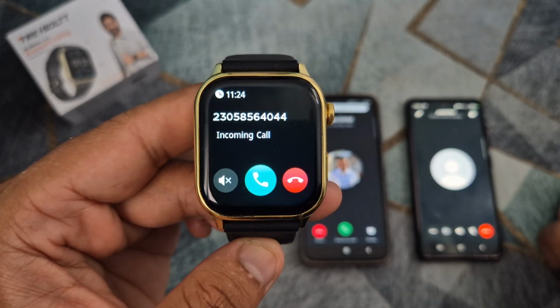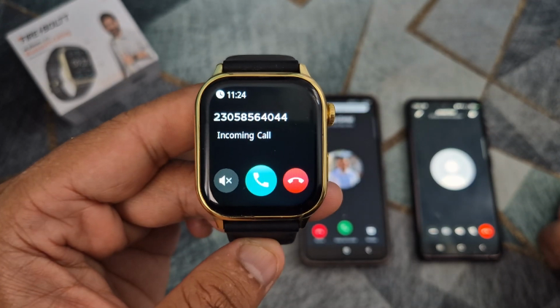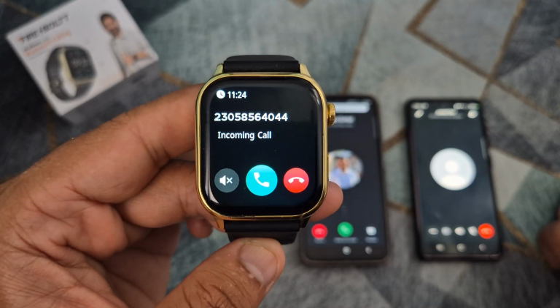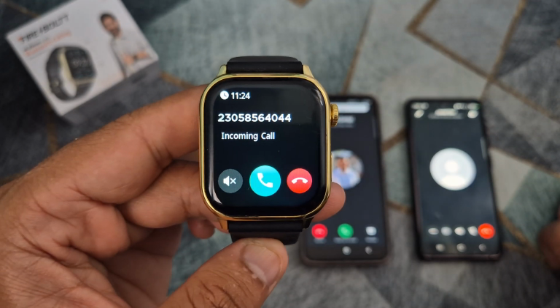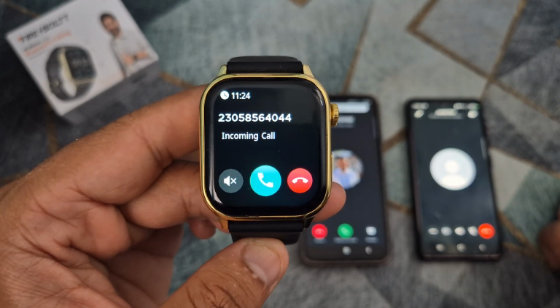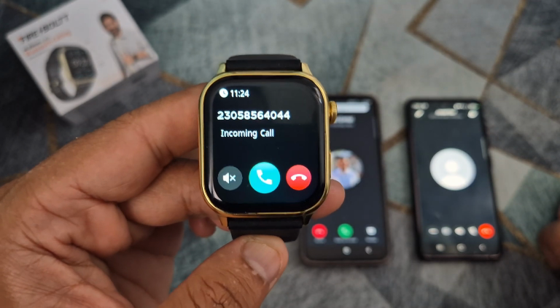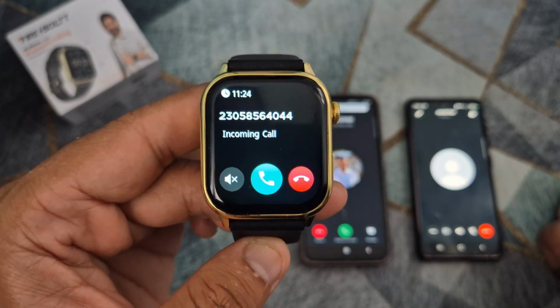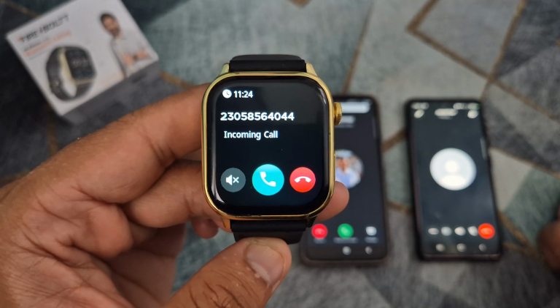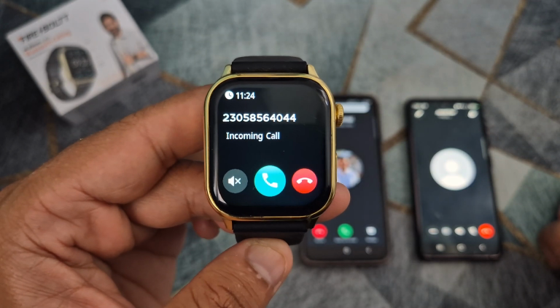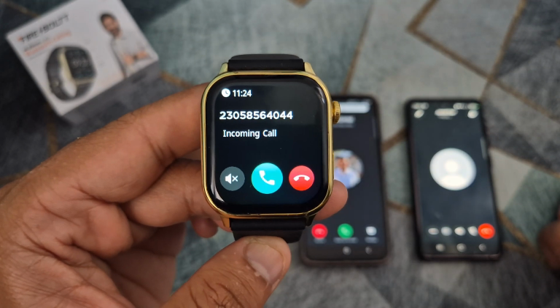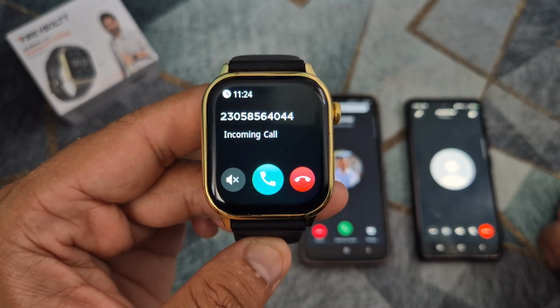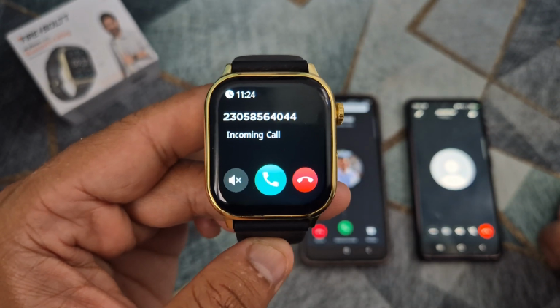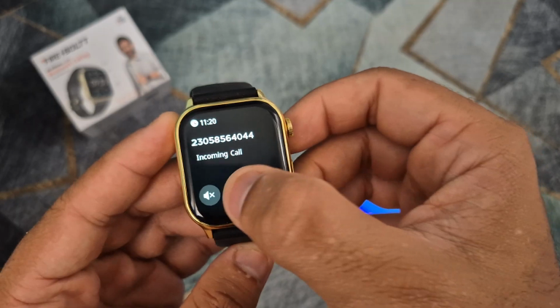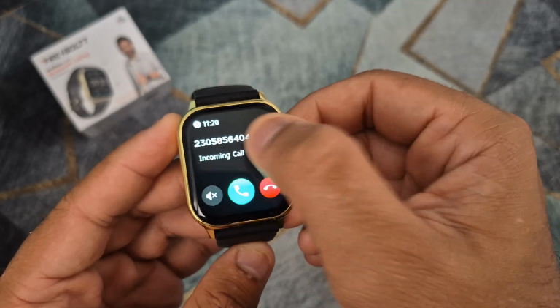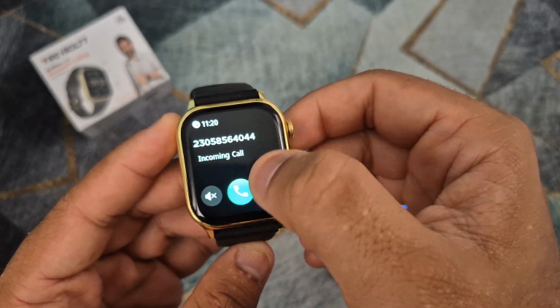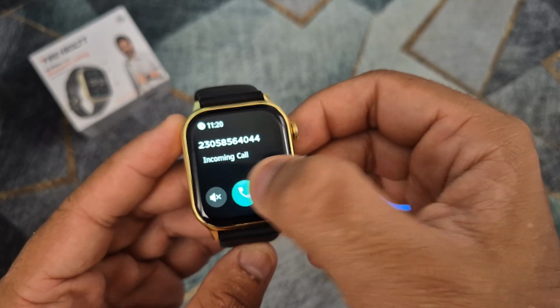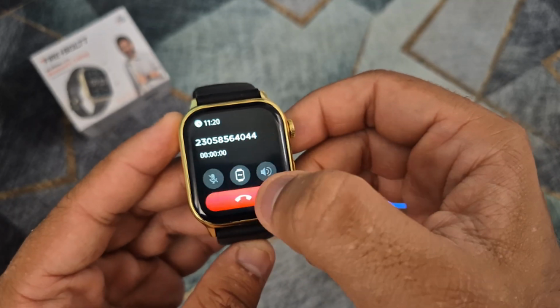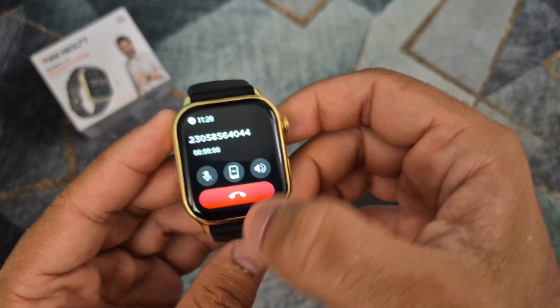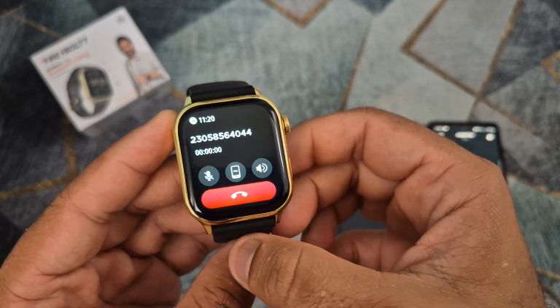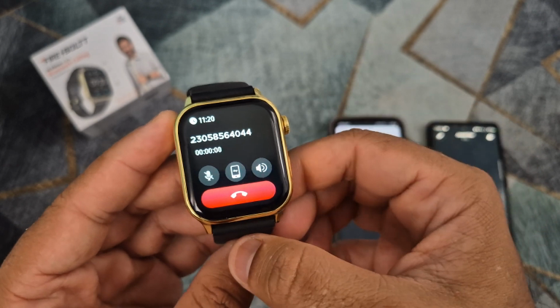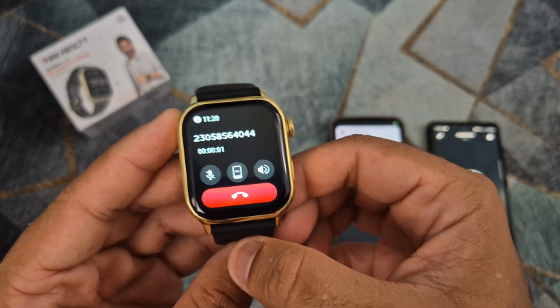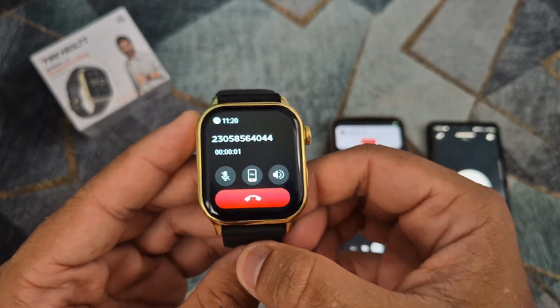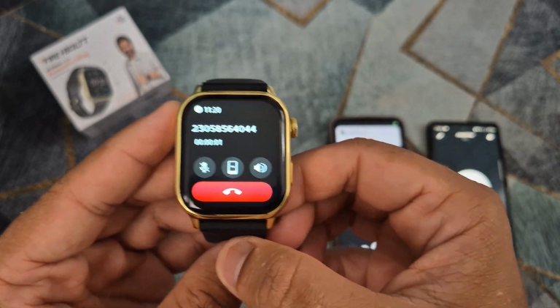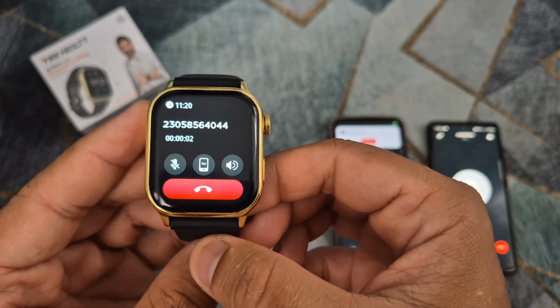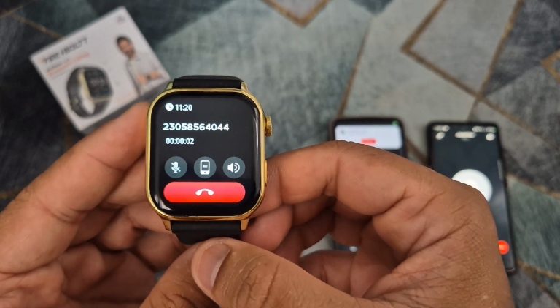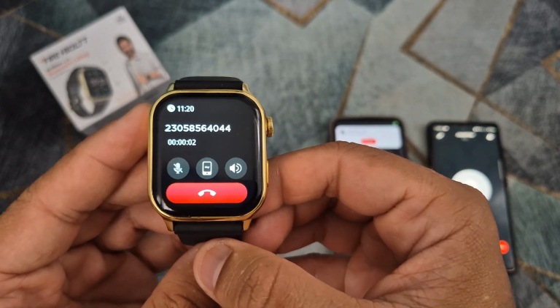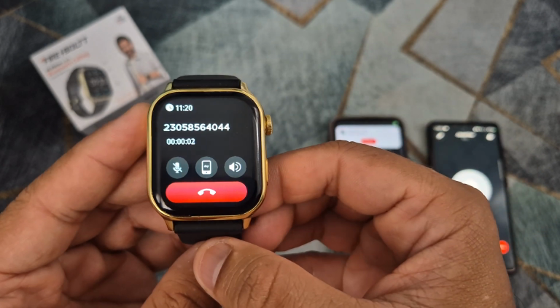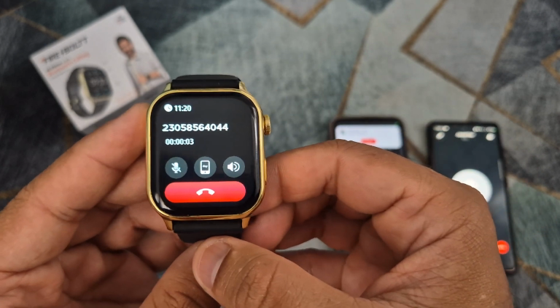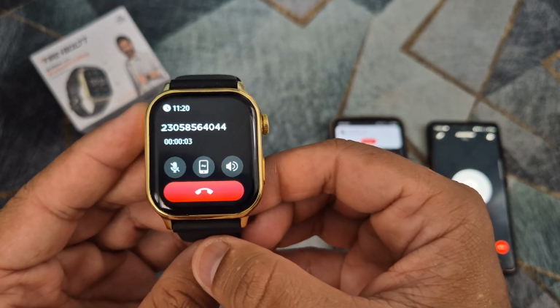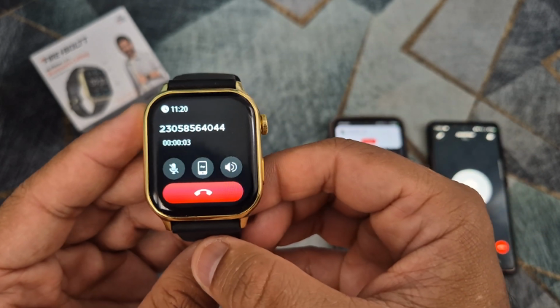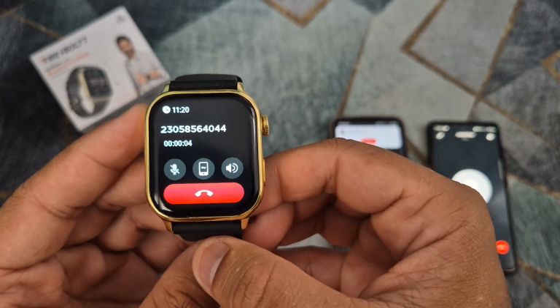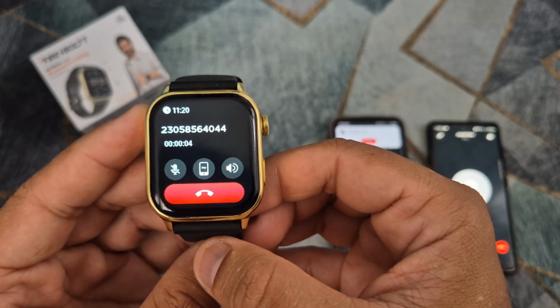Here is a video on how to make phone calls on this smartwatch. Thank you for watching and please subscribe to my channel.